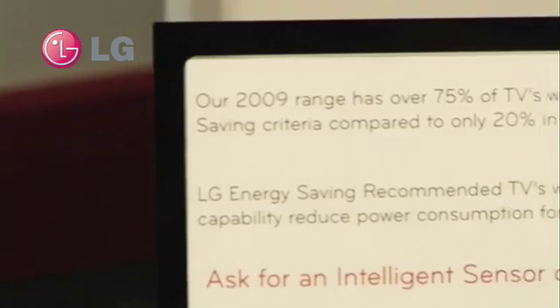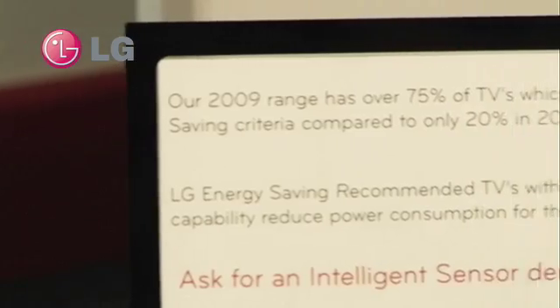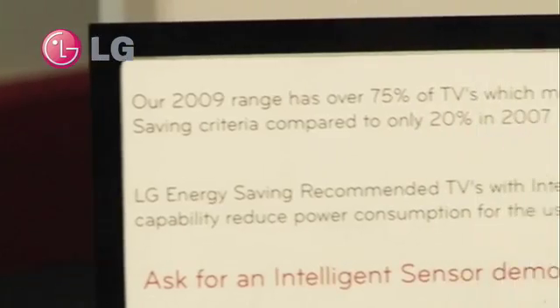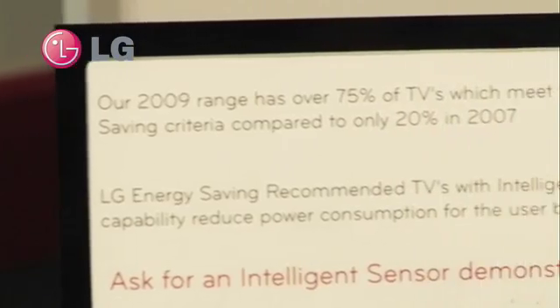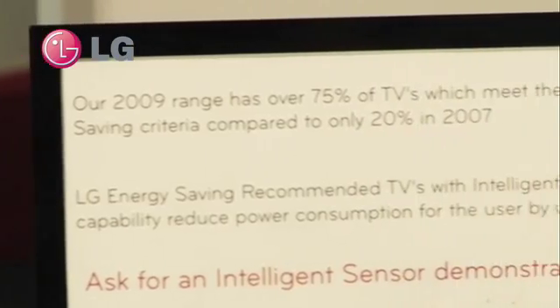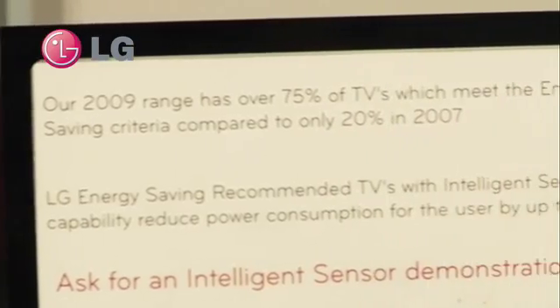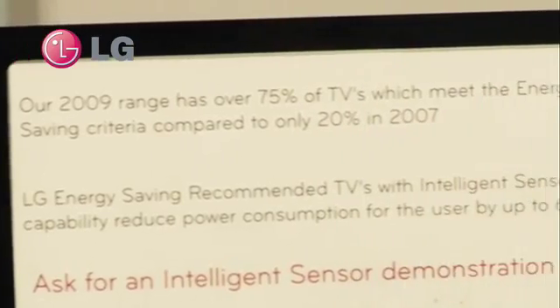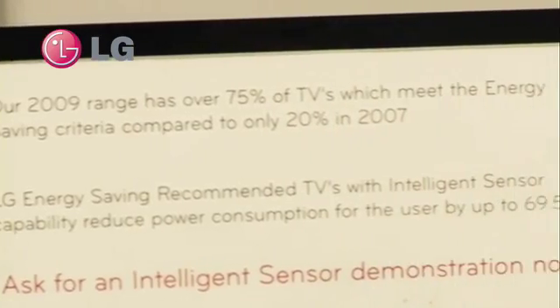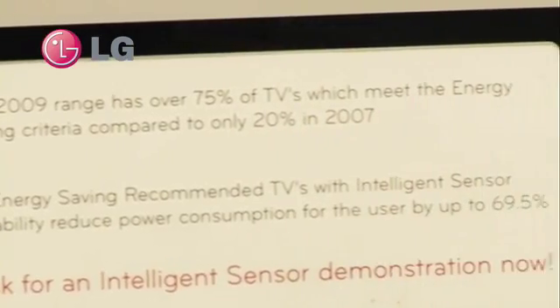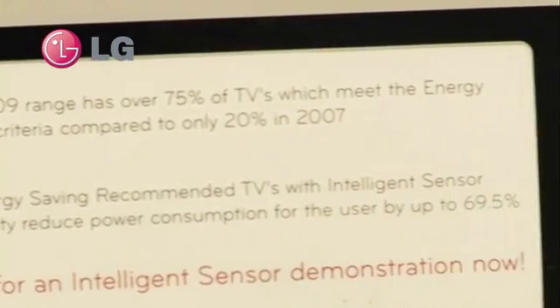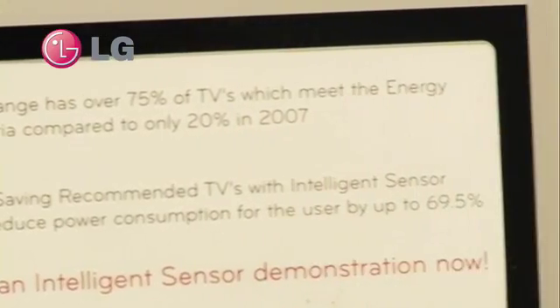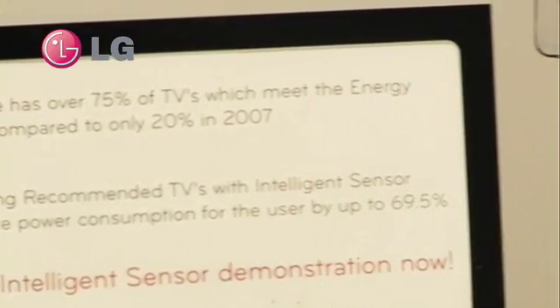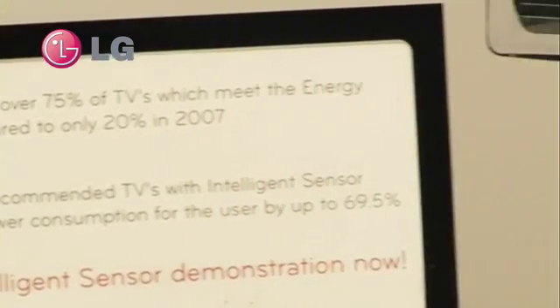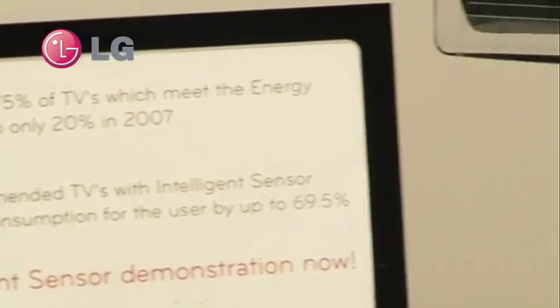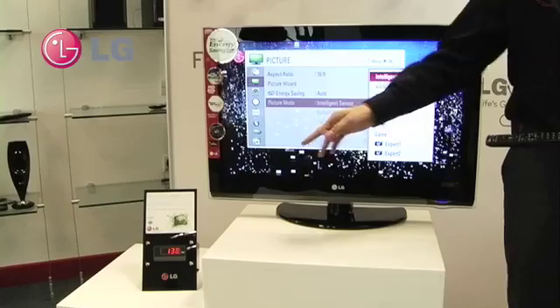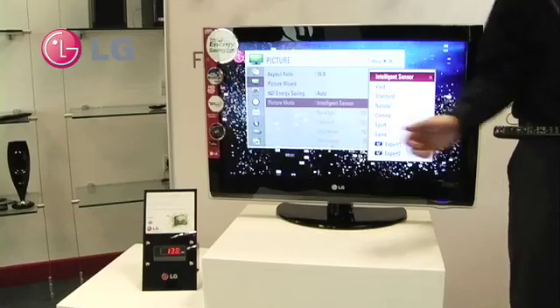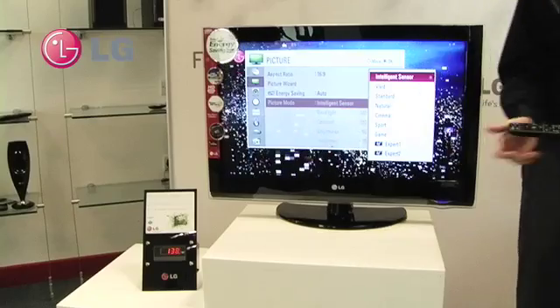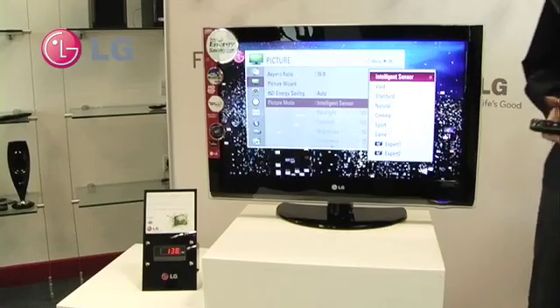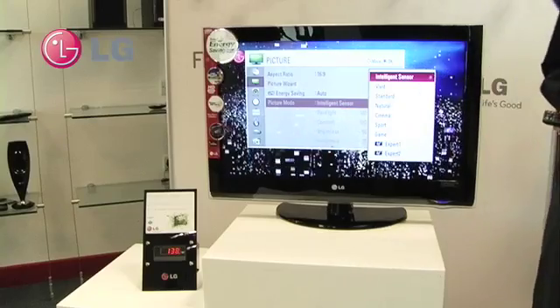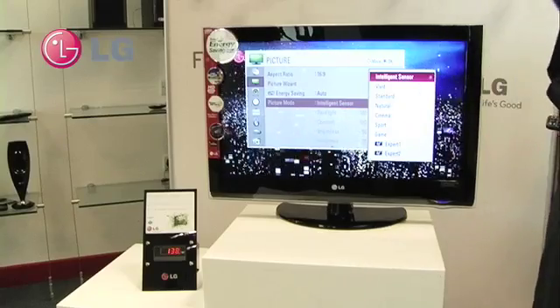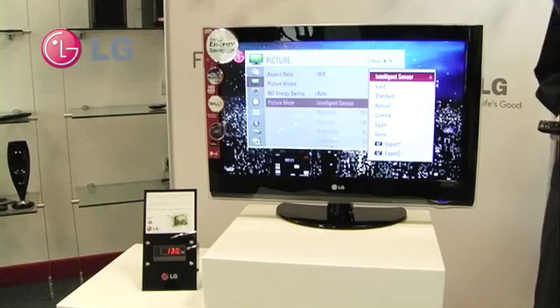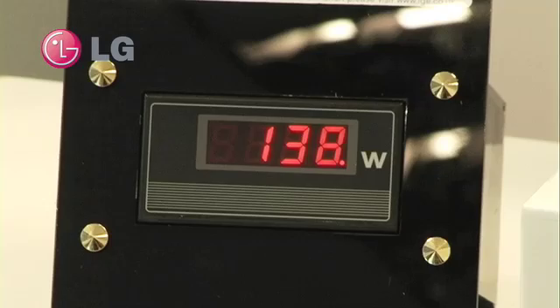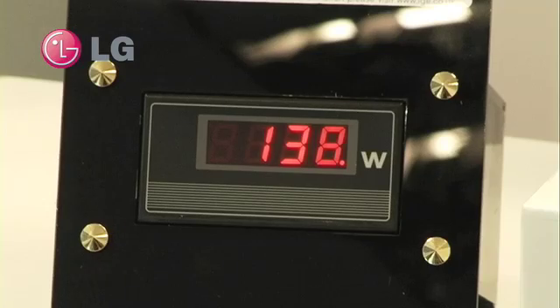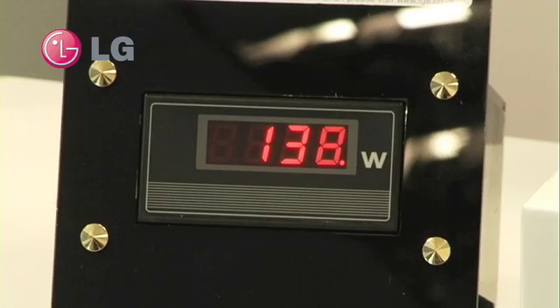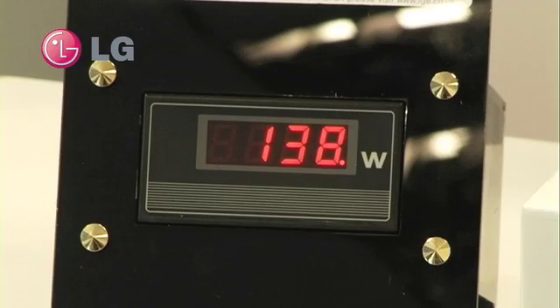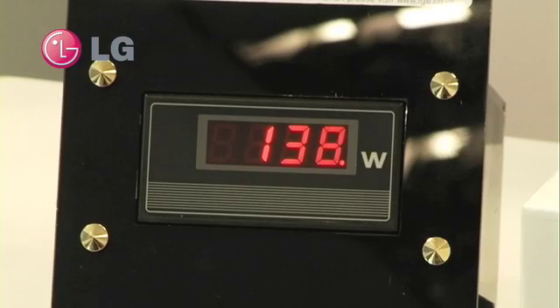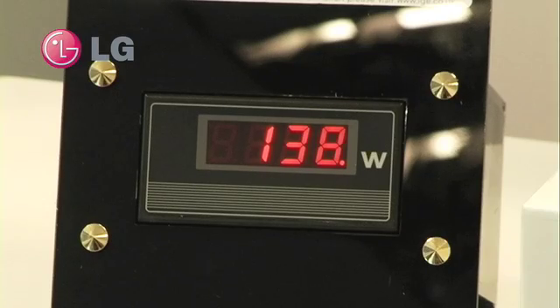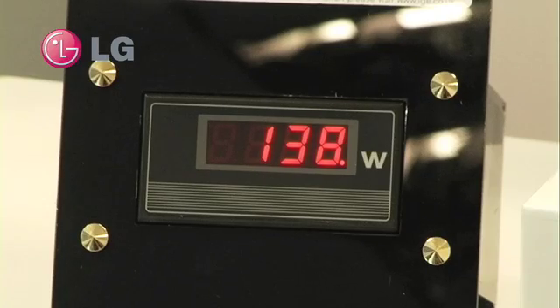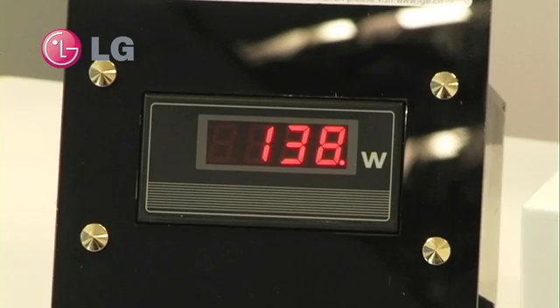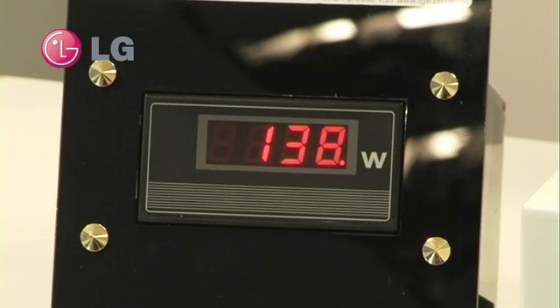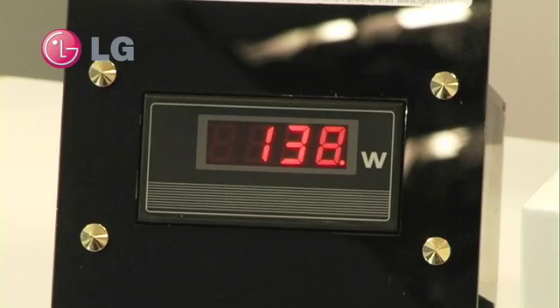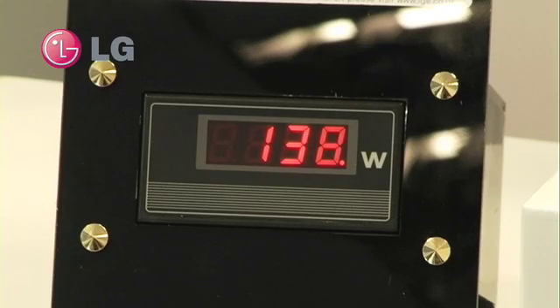Now, as we can see at the moment, the TV before I put it onto intelligent sensor is drawing 138 watts.